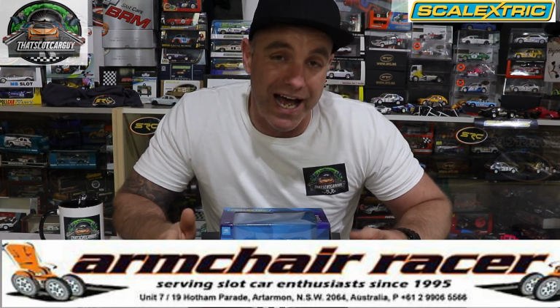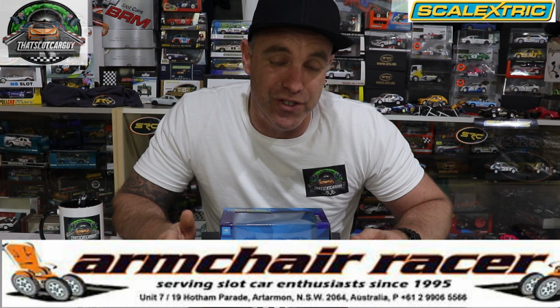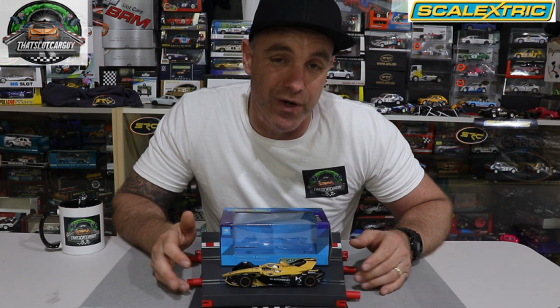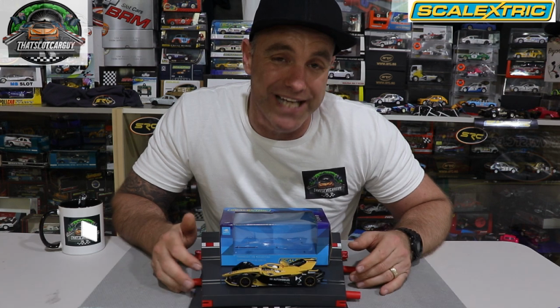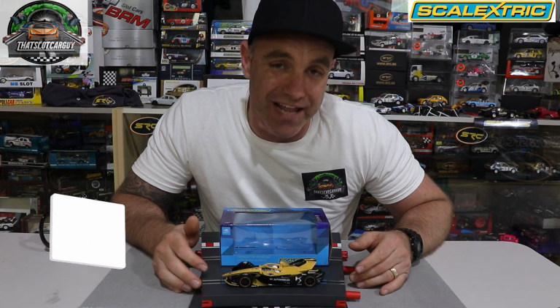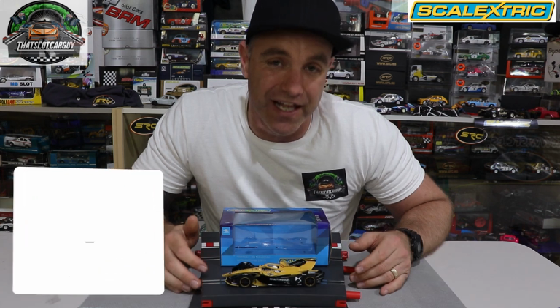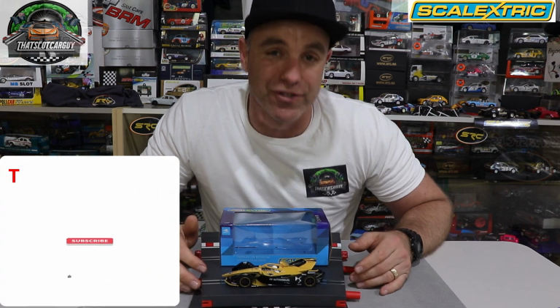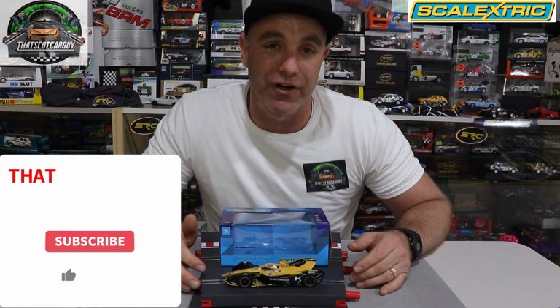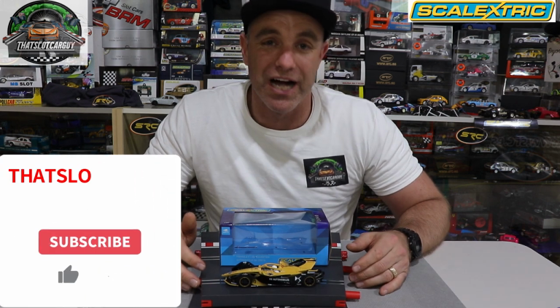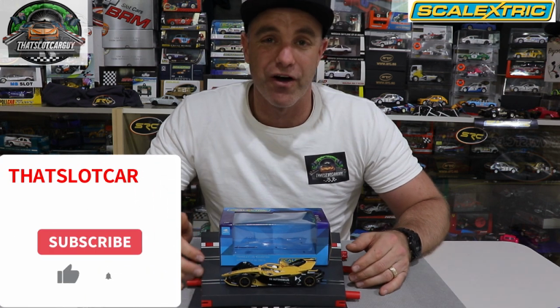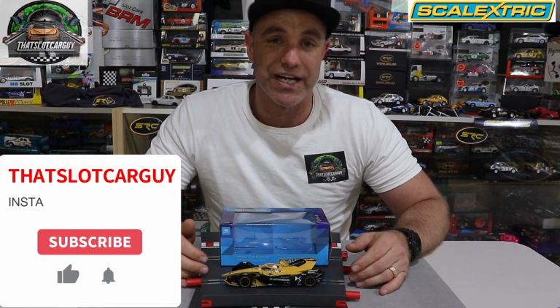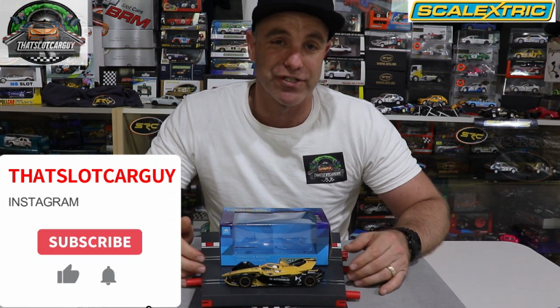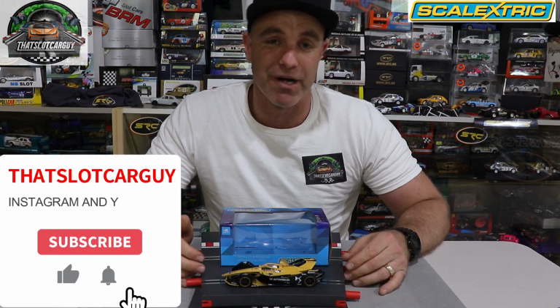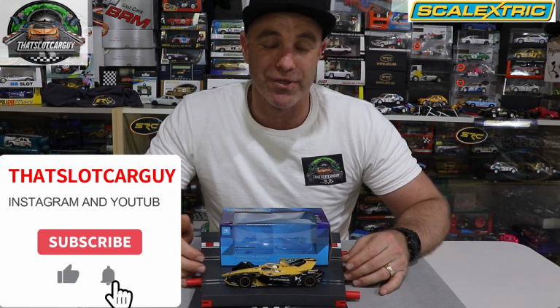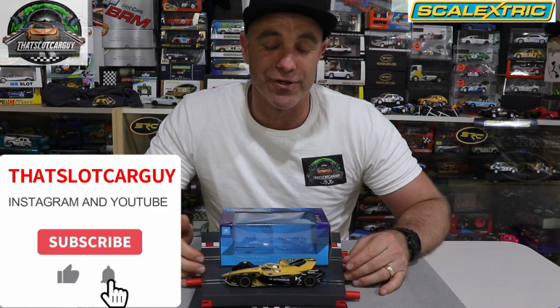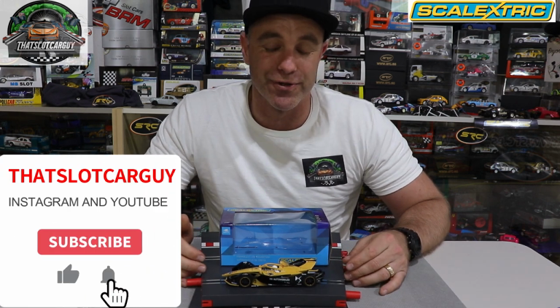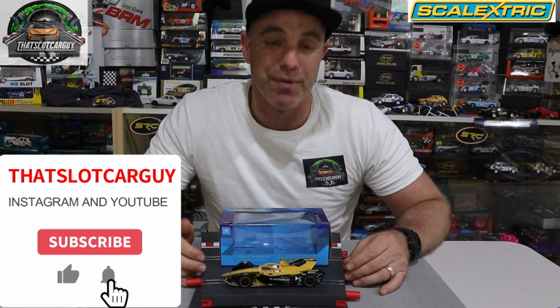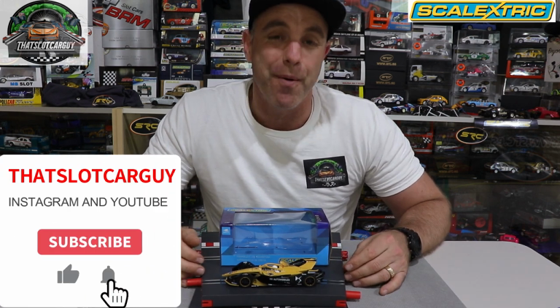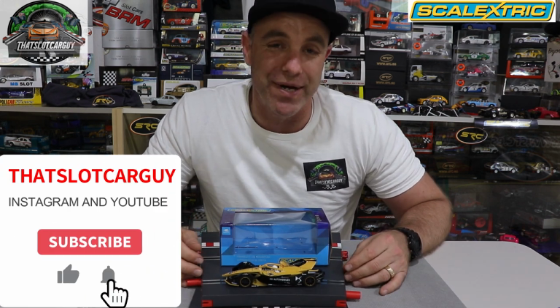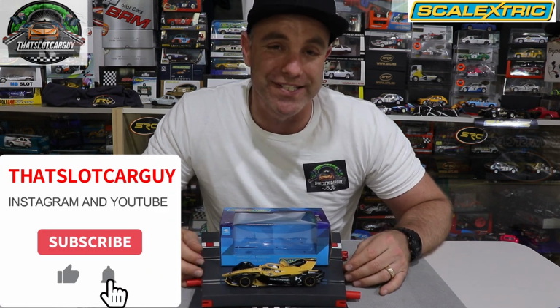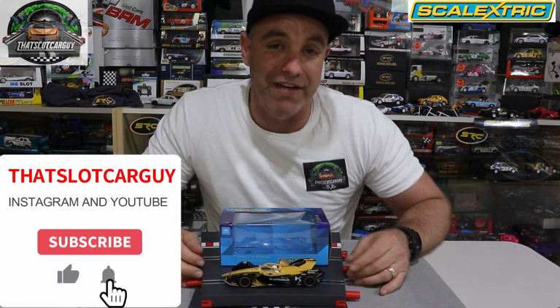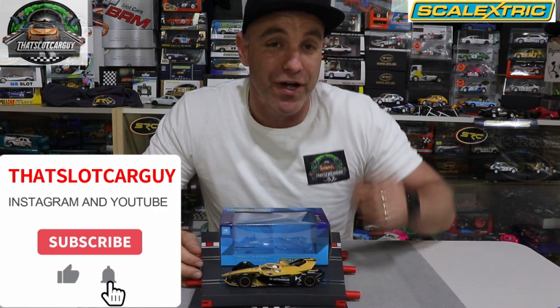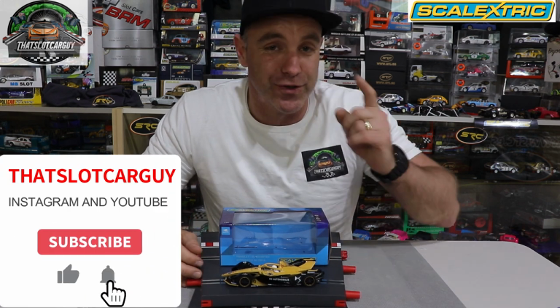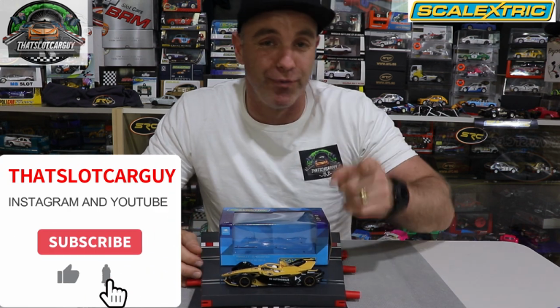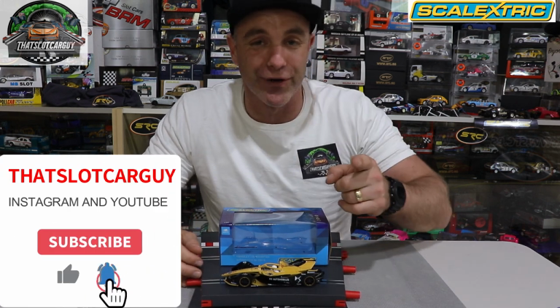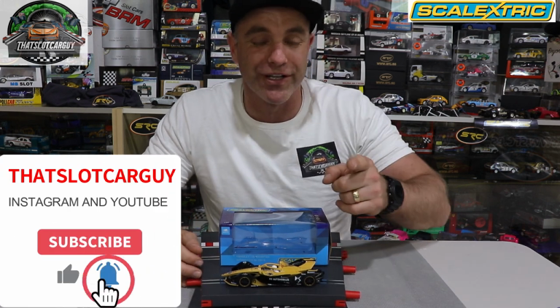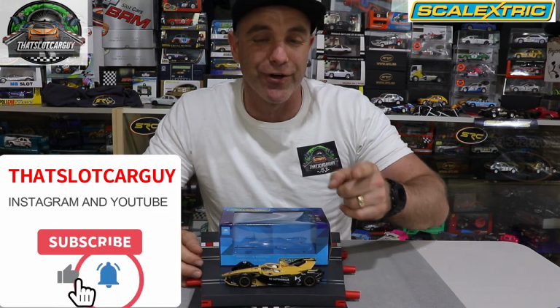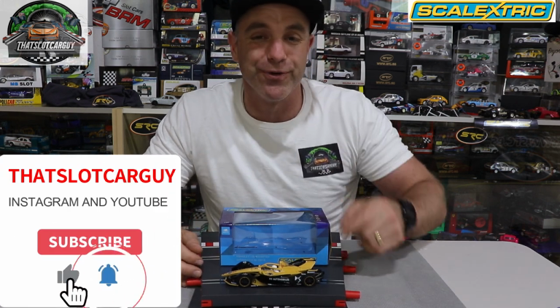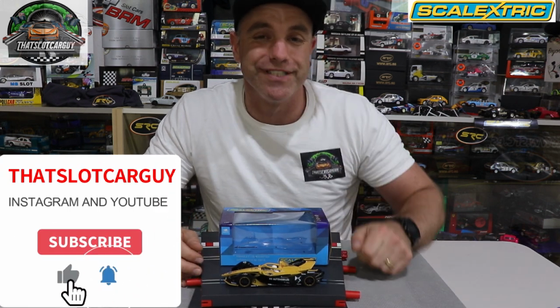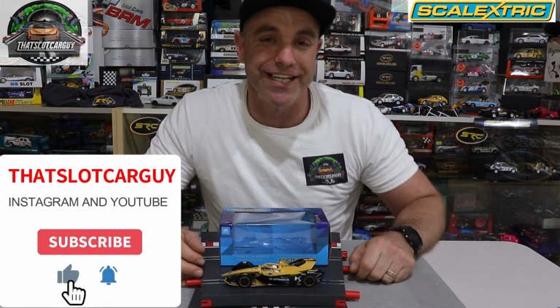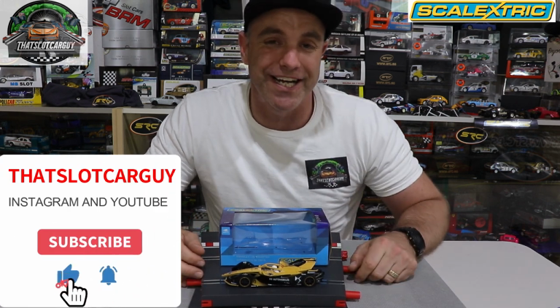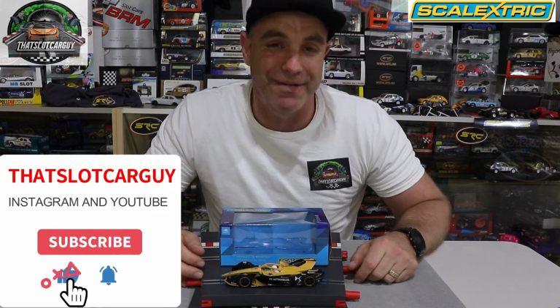As always, find me at ThatSlotCarGuy on Instagram and YouTube. Be safe. Support your local. Take care.